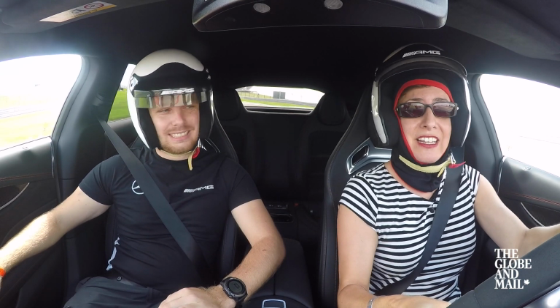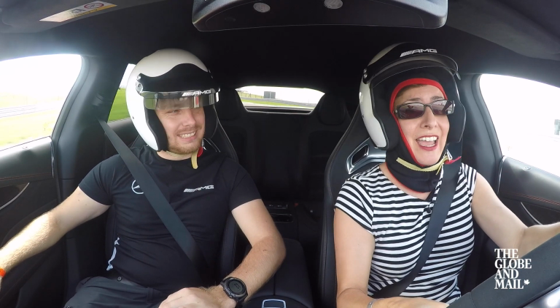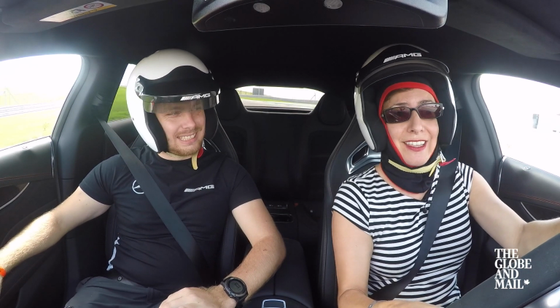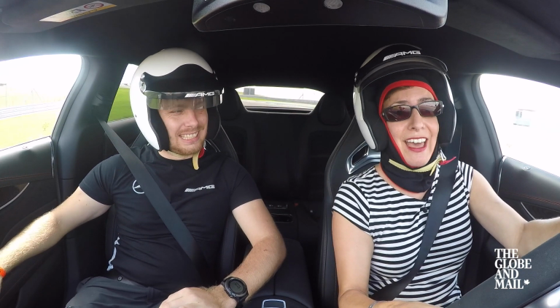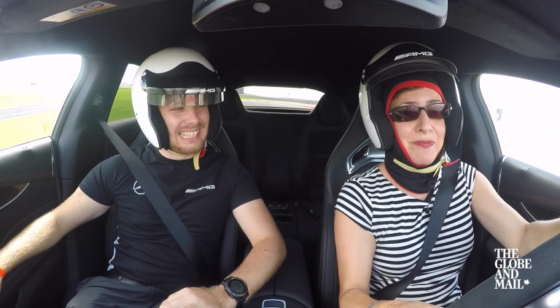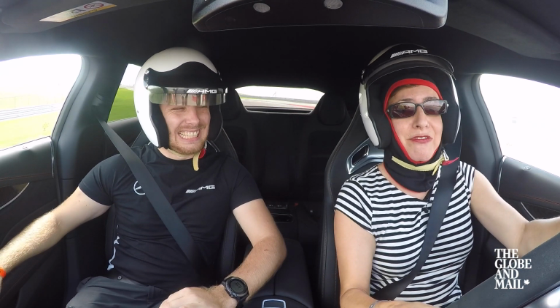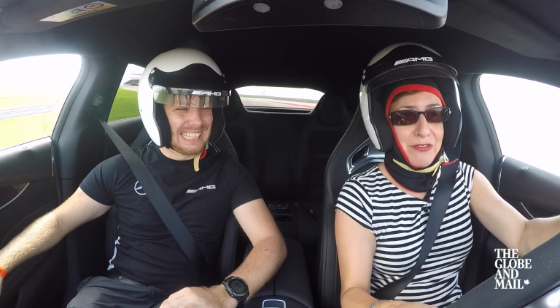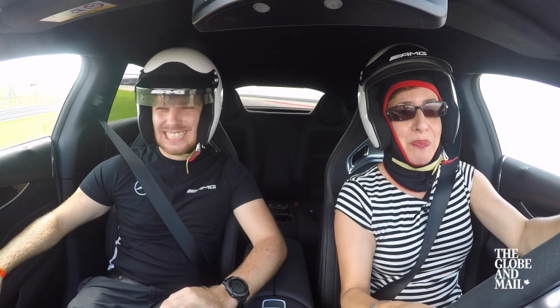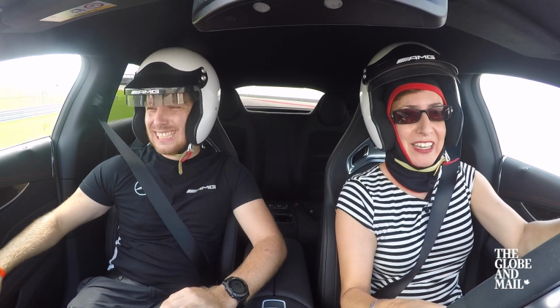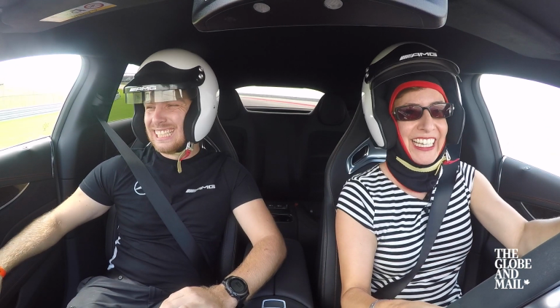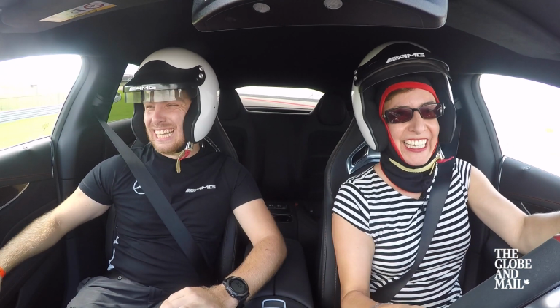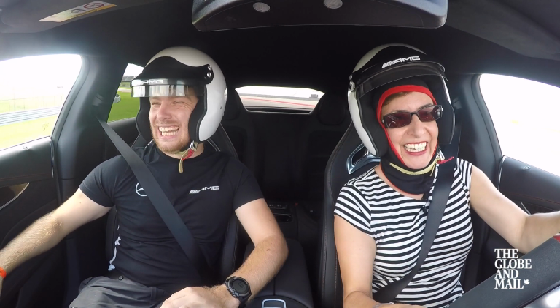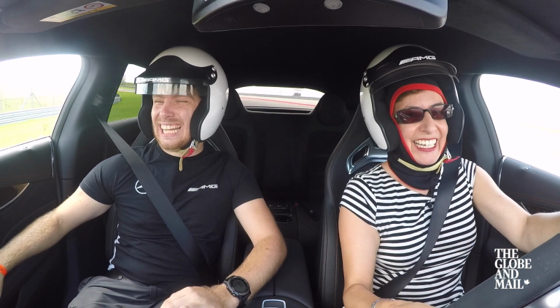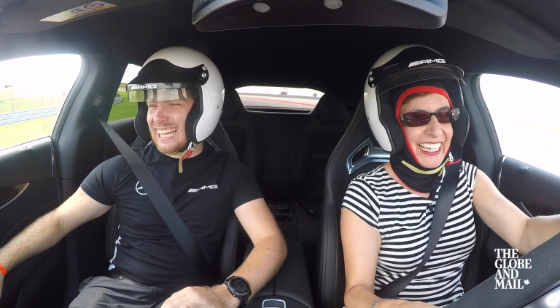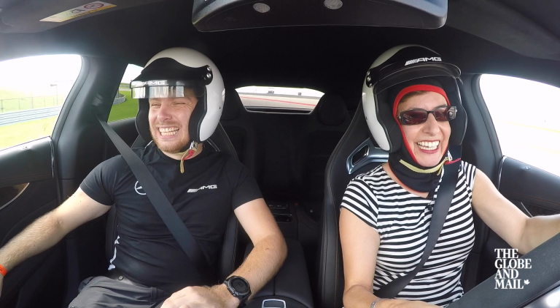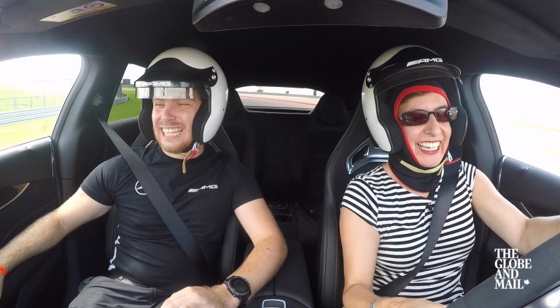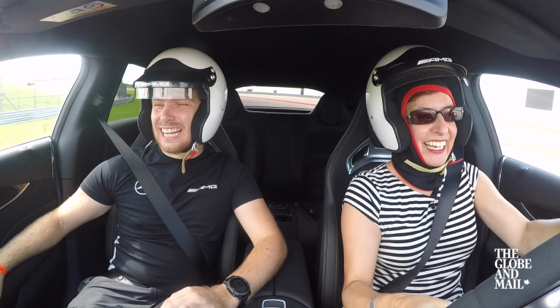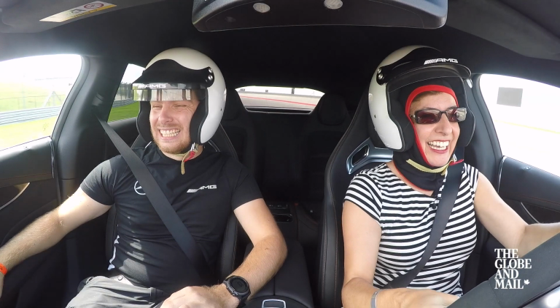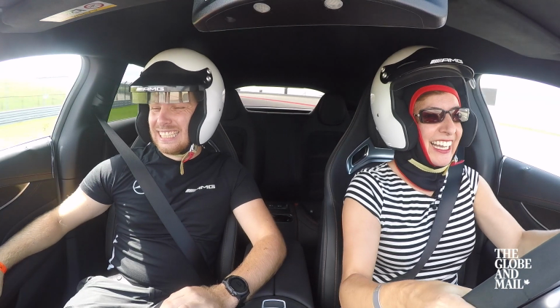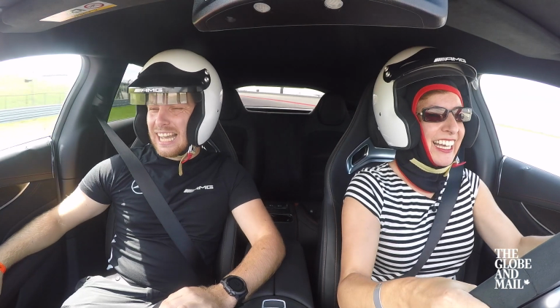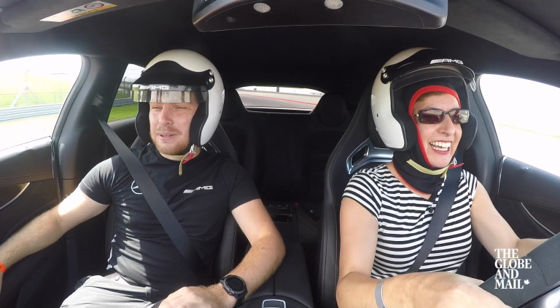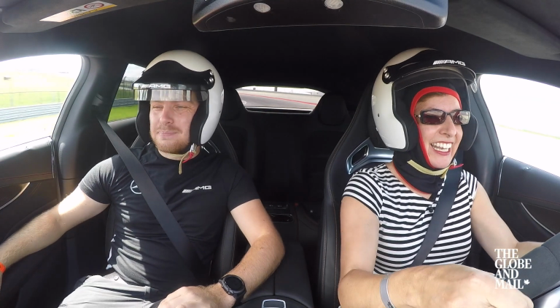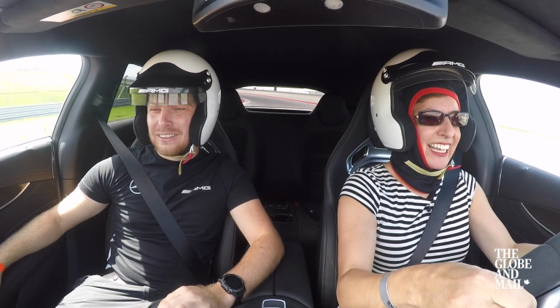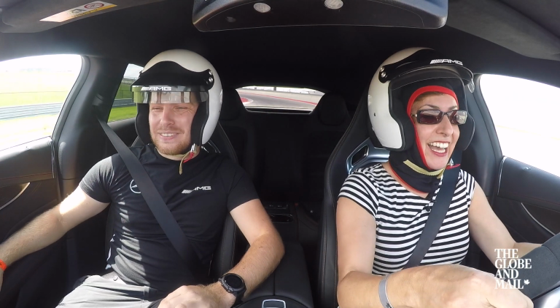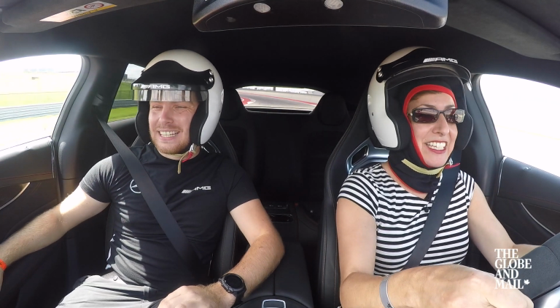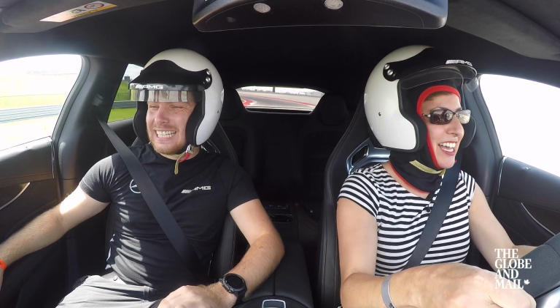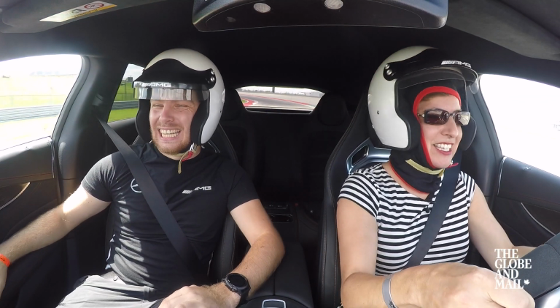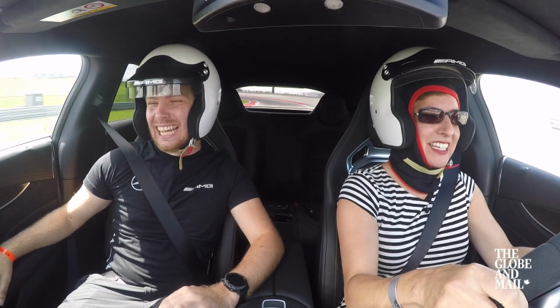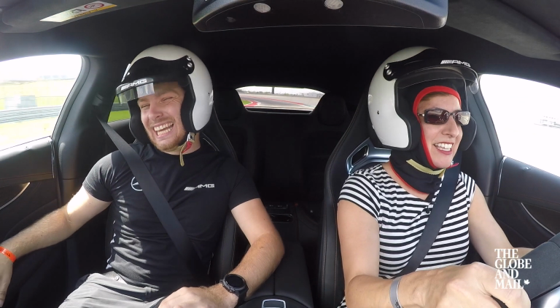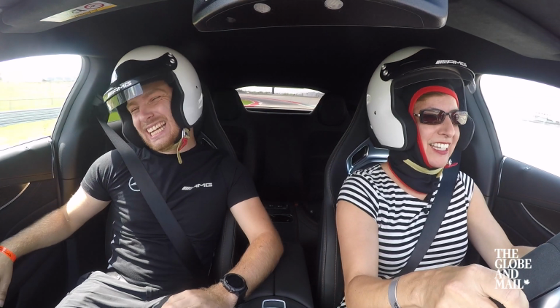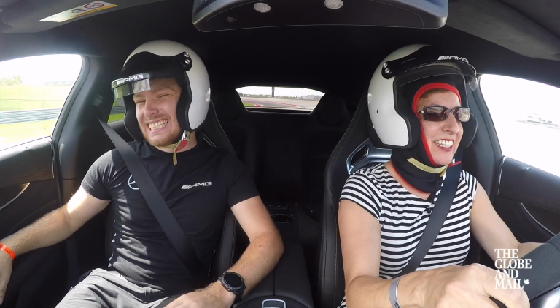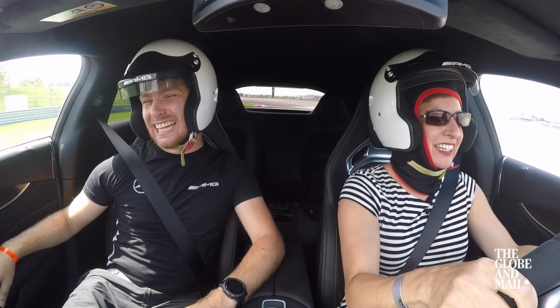I've got to say, that is my favorite spot. It puts a smile on your face, right? It does.